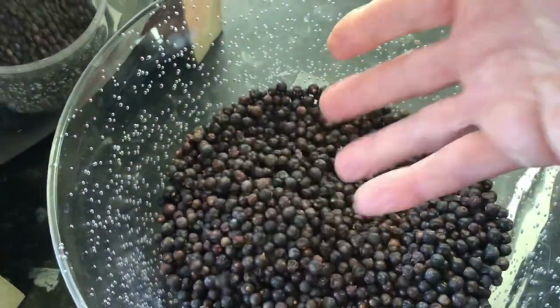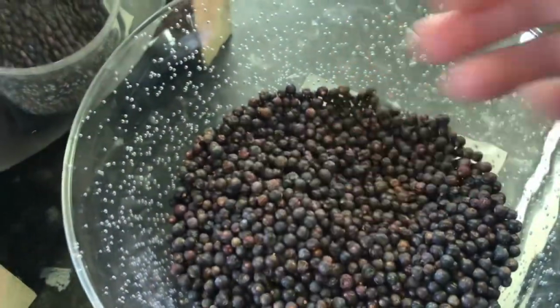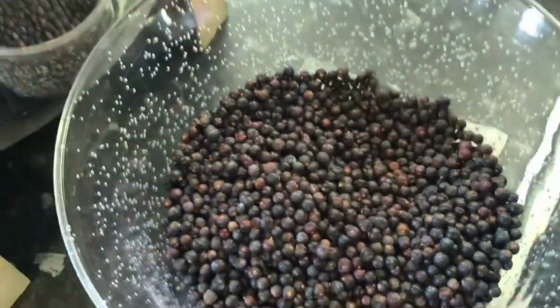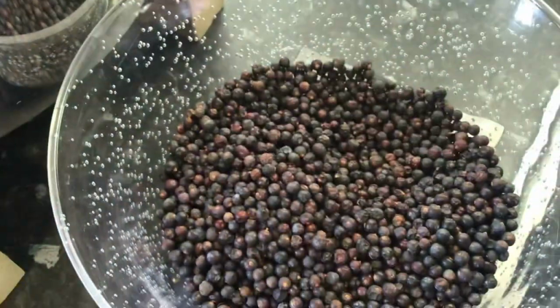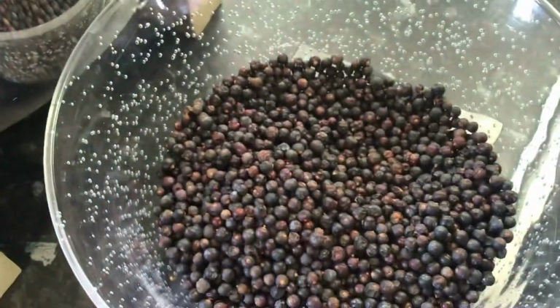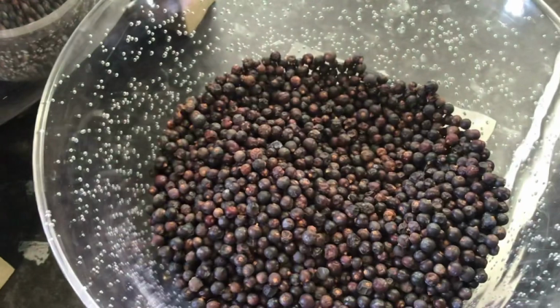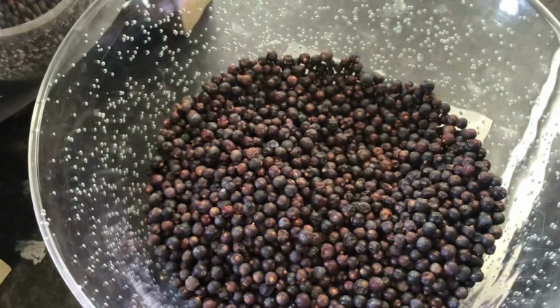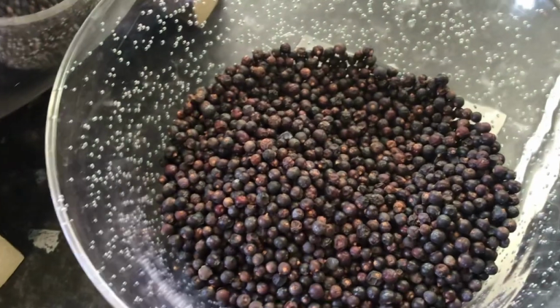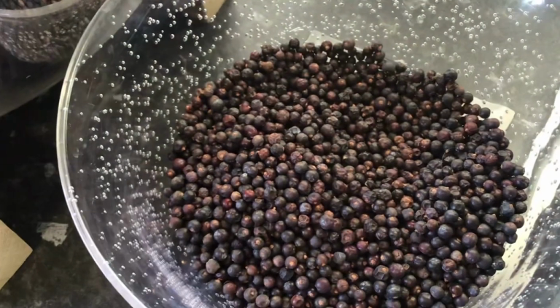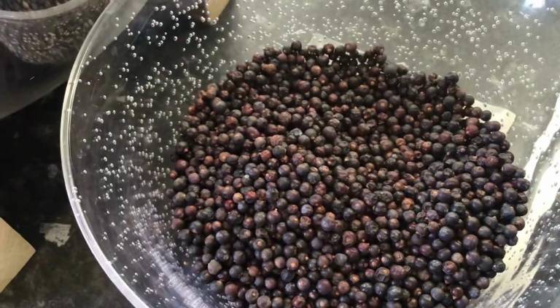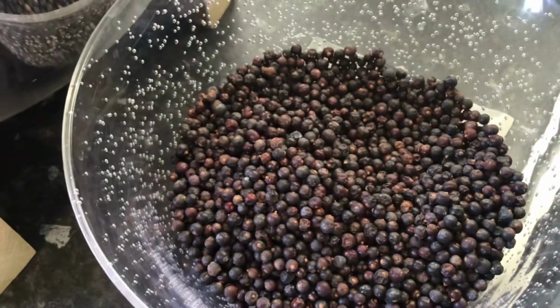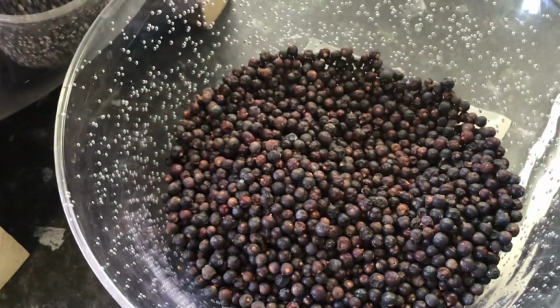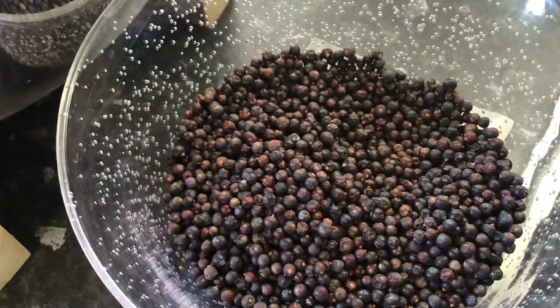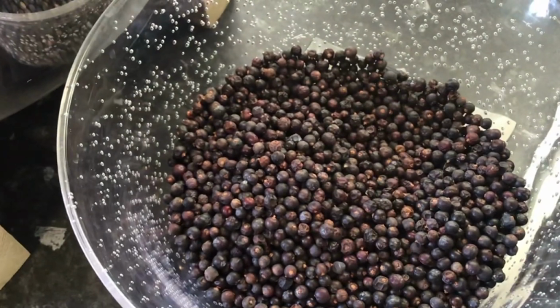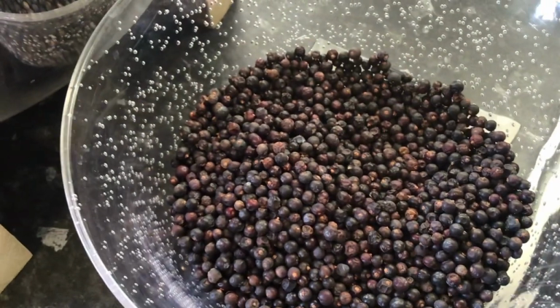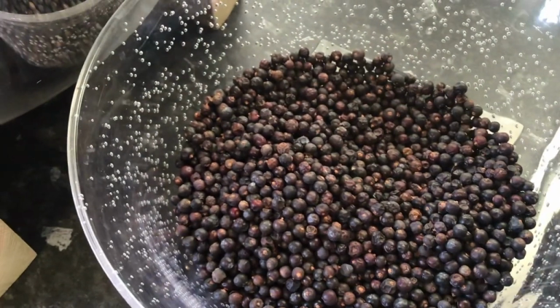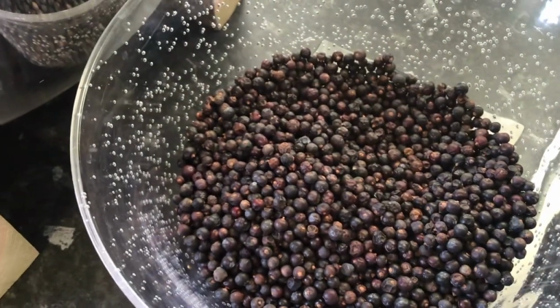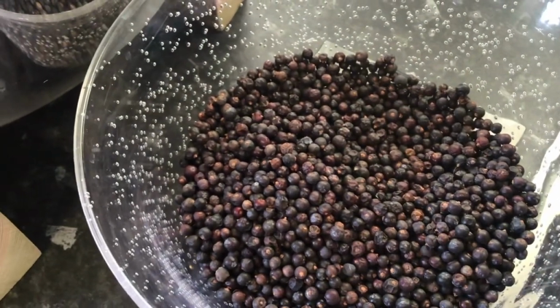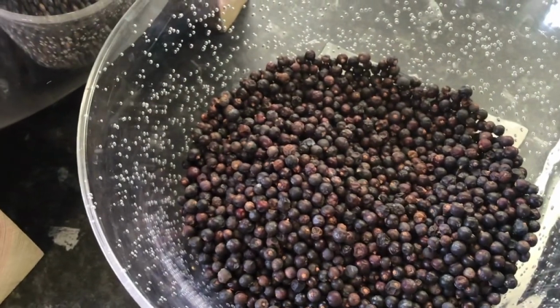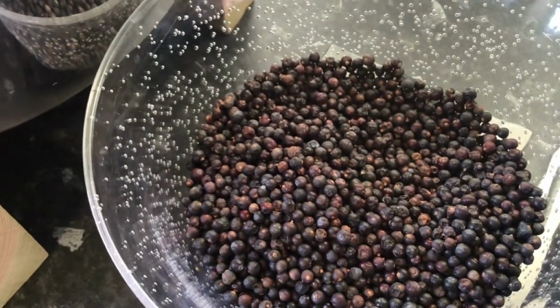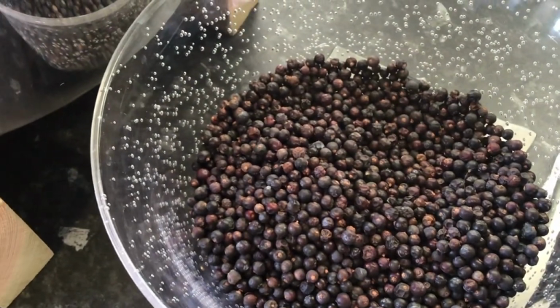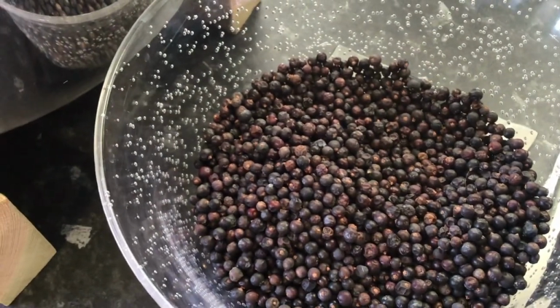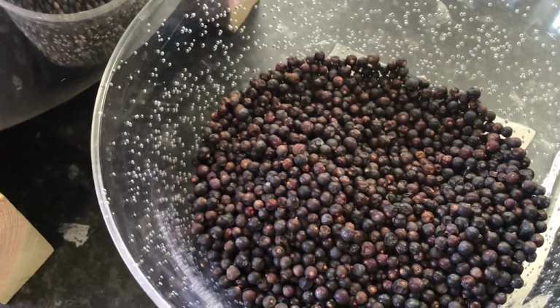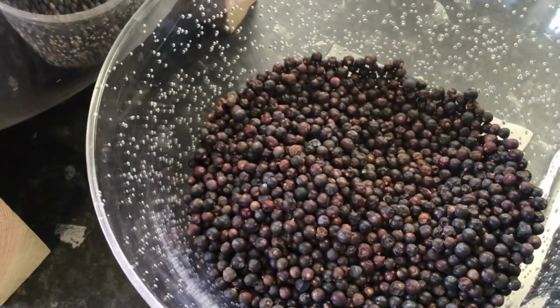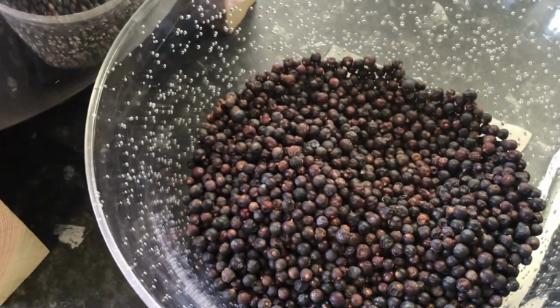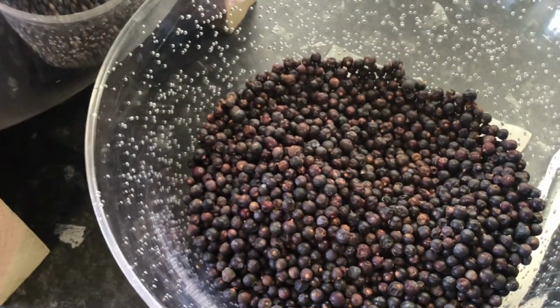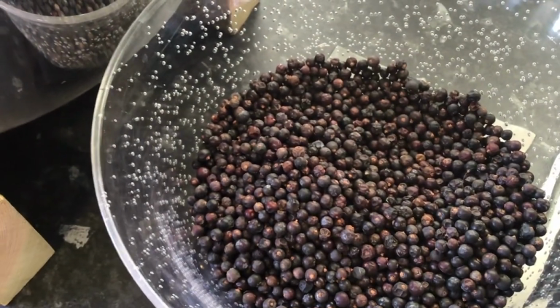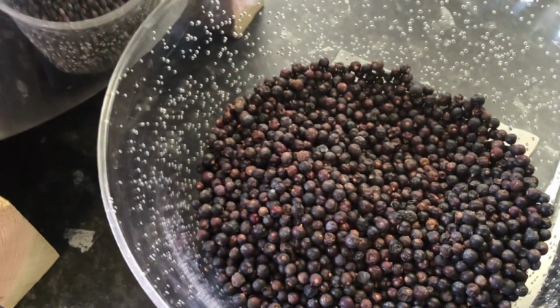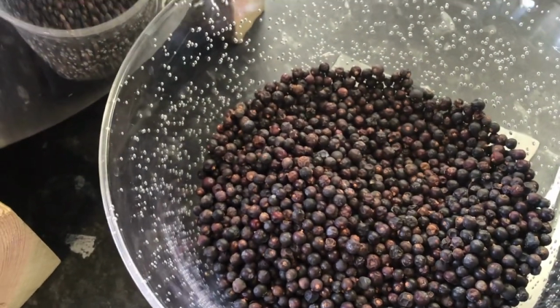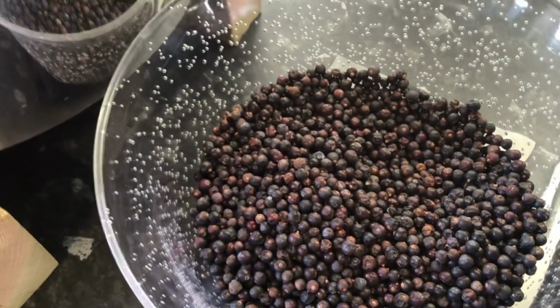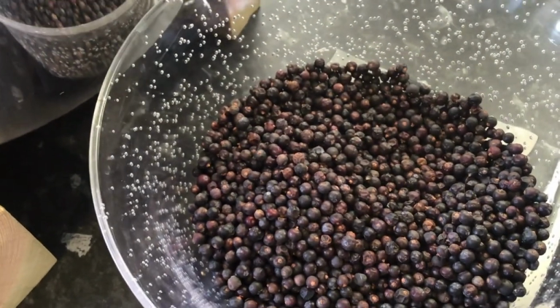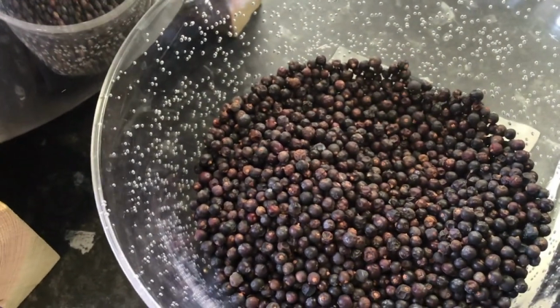The next stage — the main ingredient. Juniper berries. For this one I've got 360 grams worth going in.